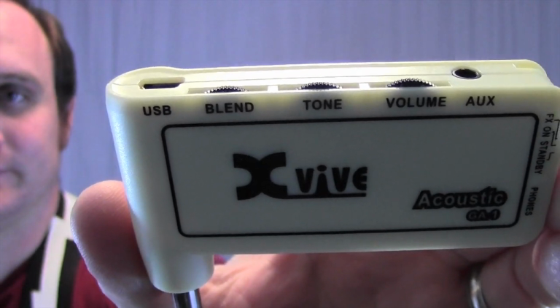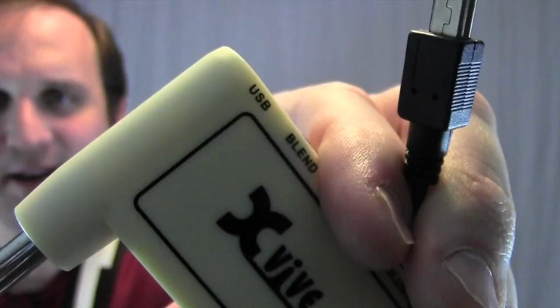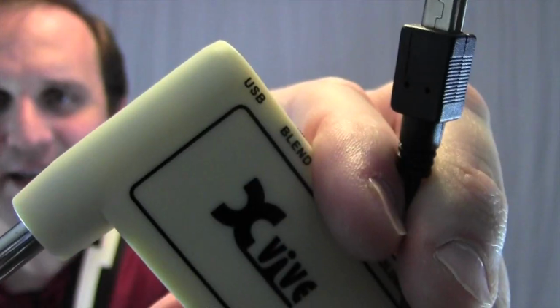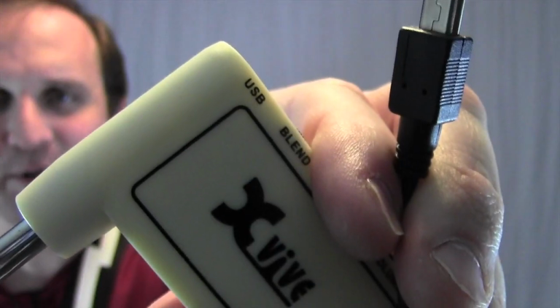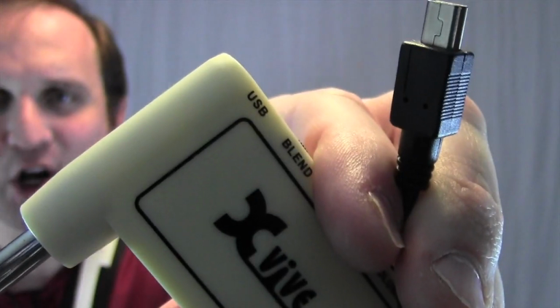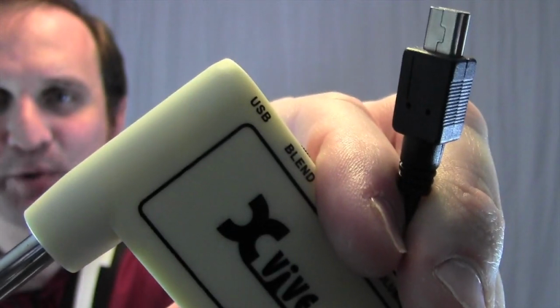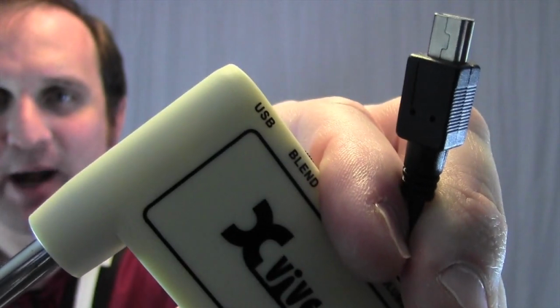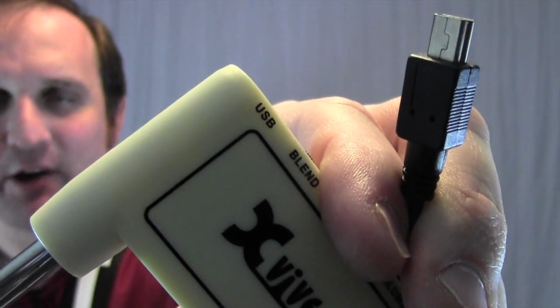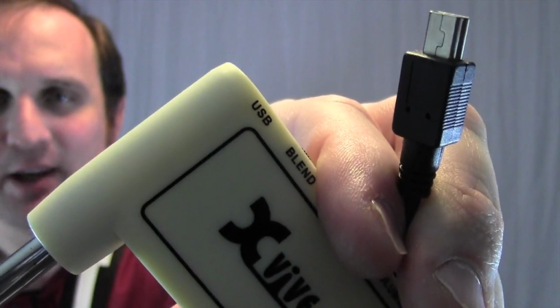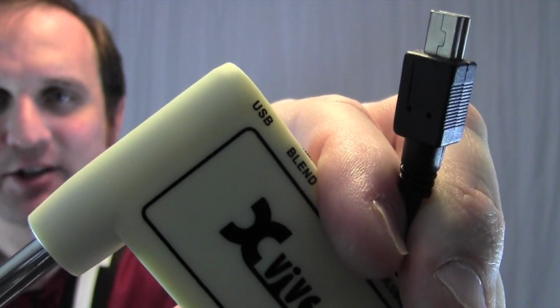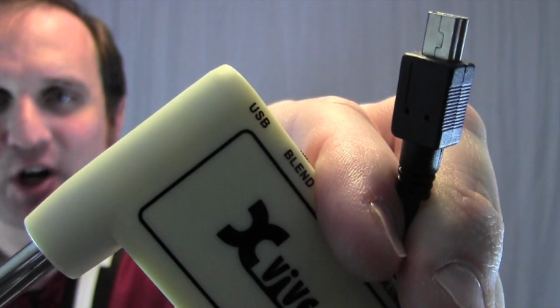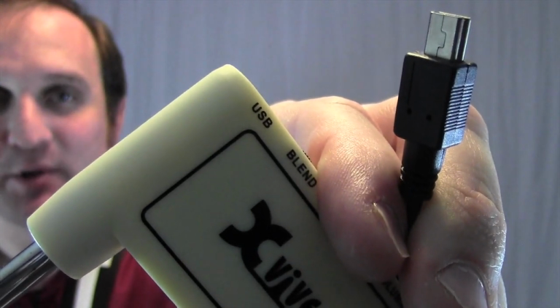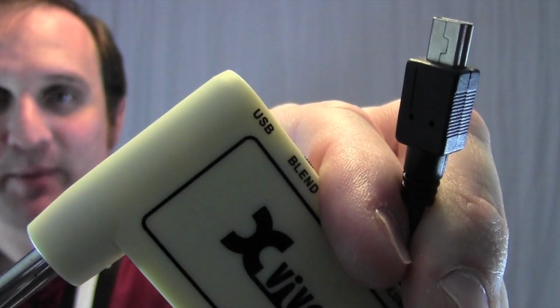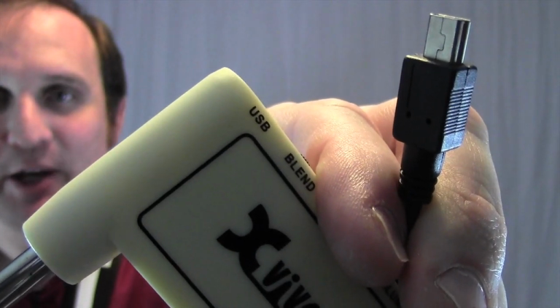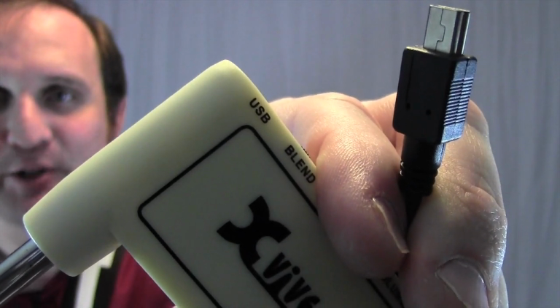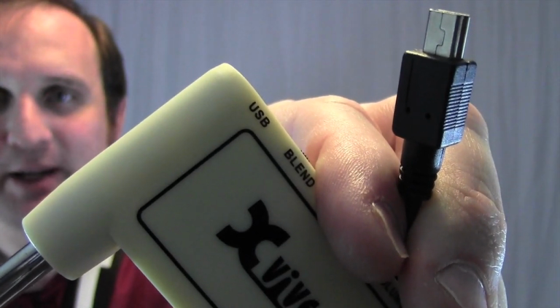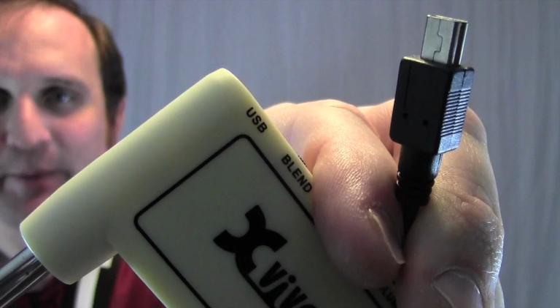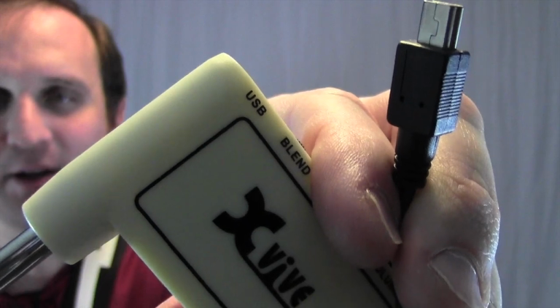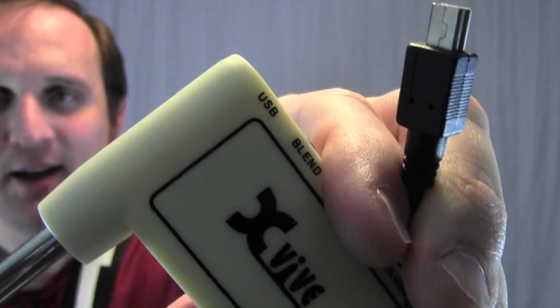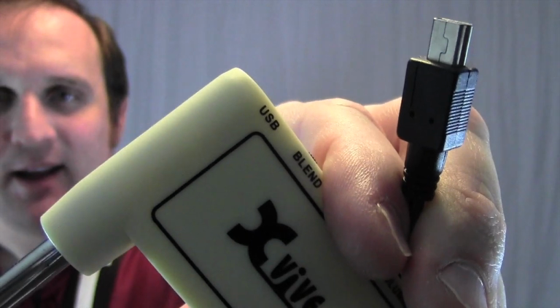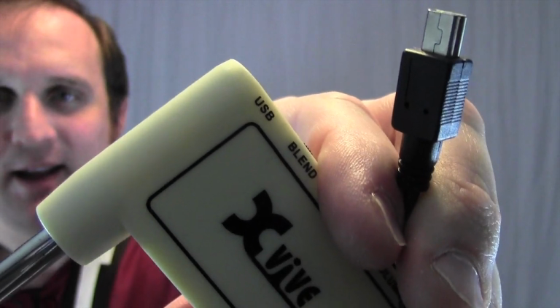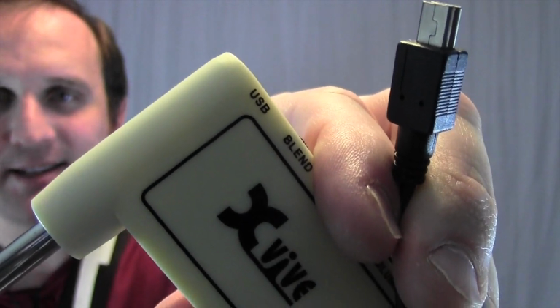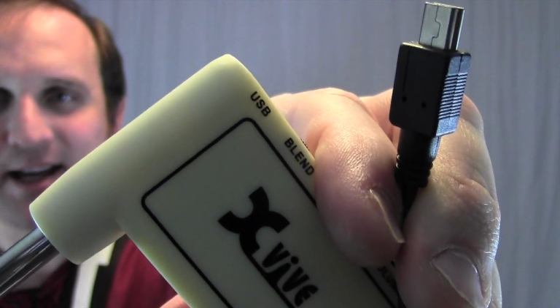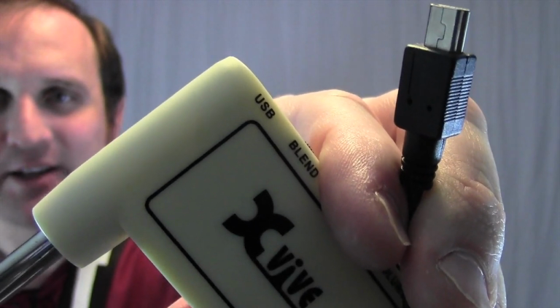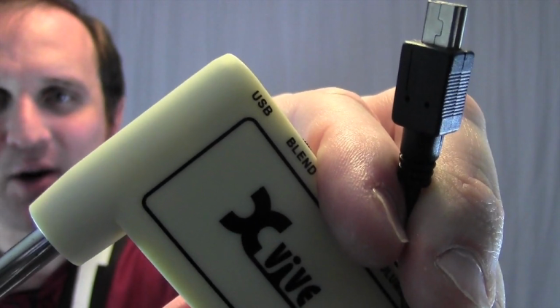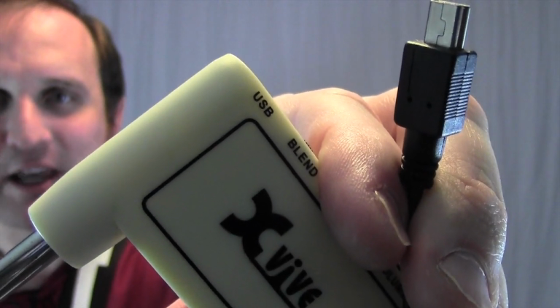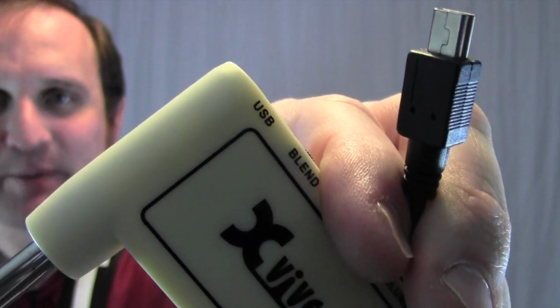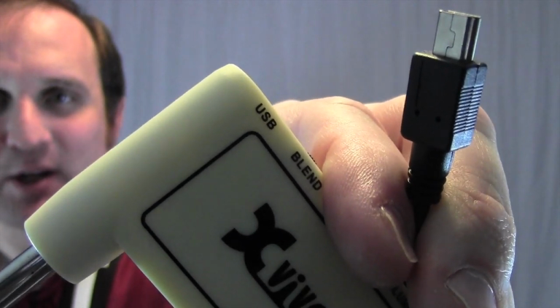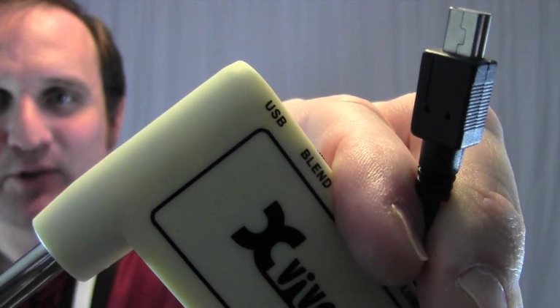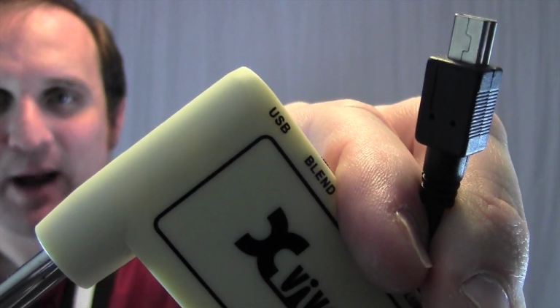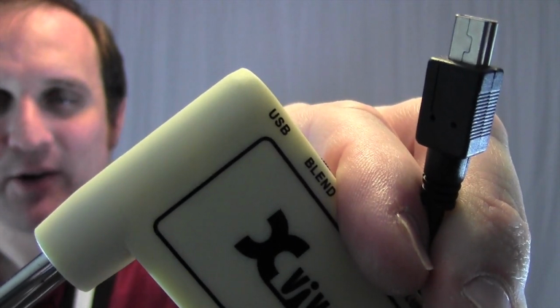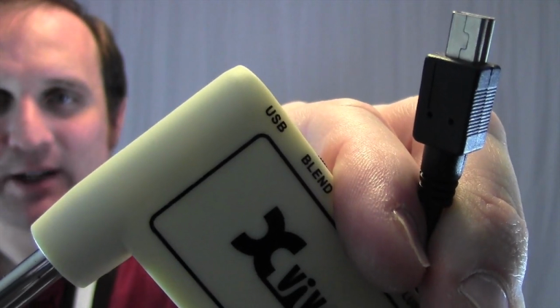It has a rechargeable battery that's charged with a mini USB cable. It's nice to not always have to be looking for batteries.